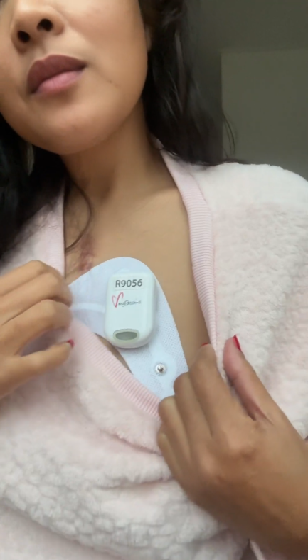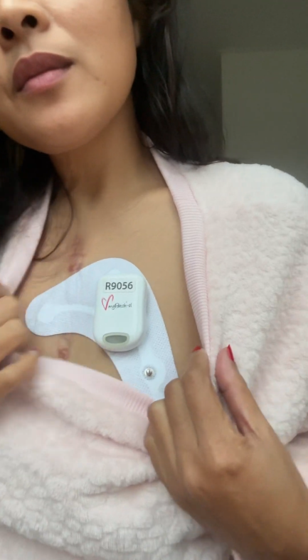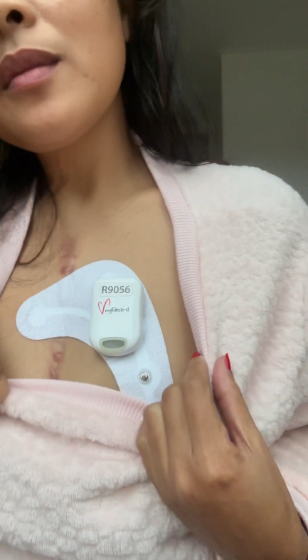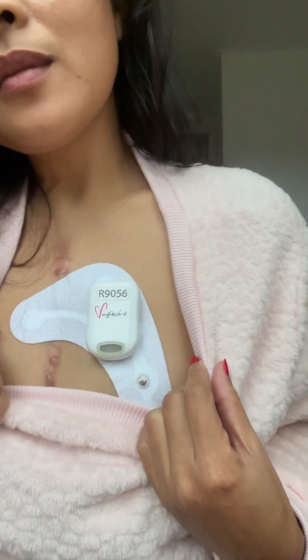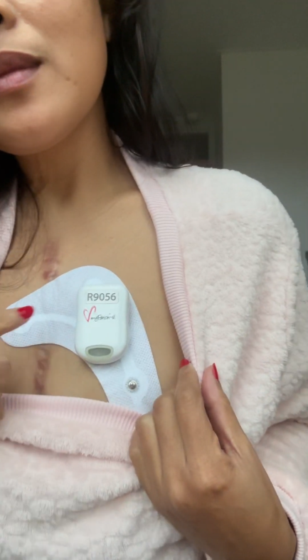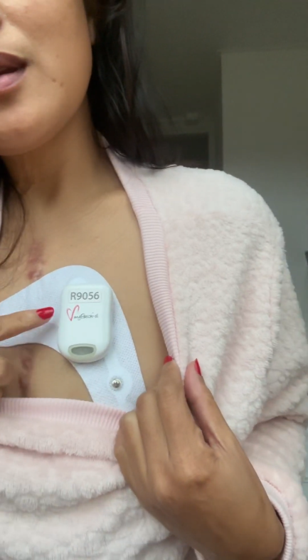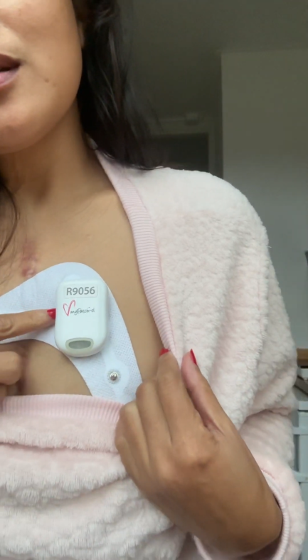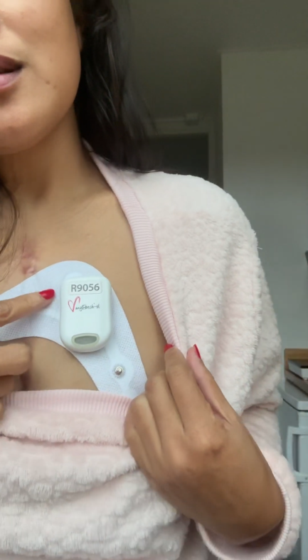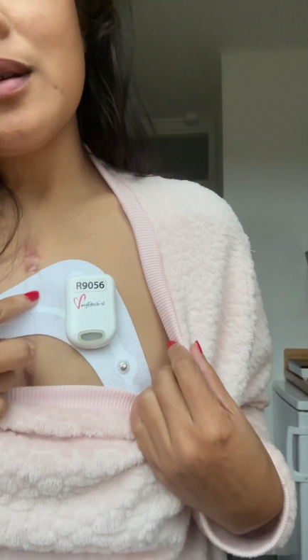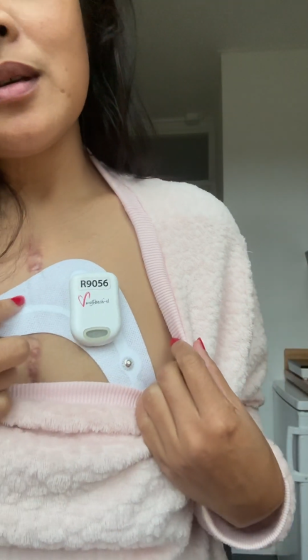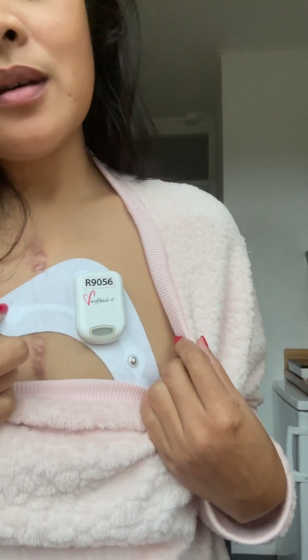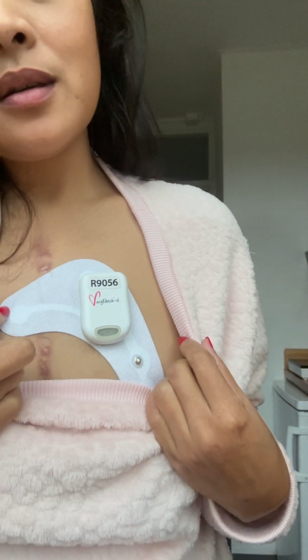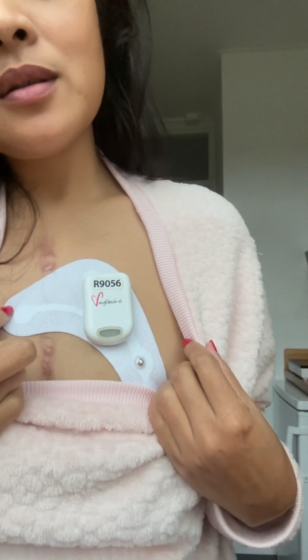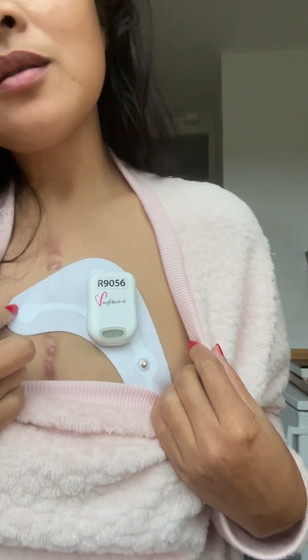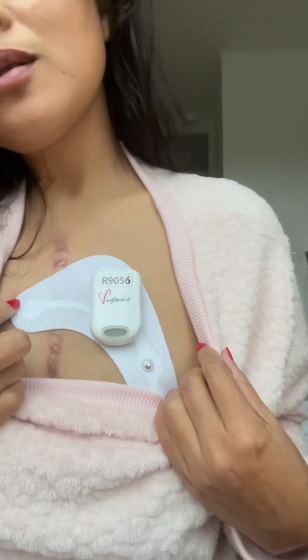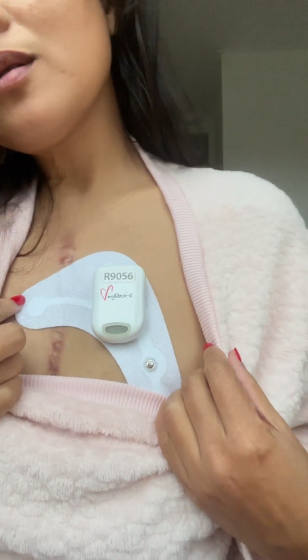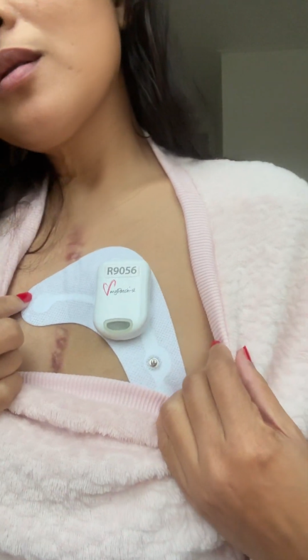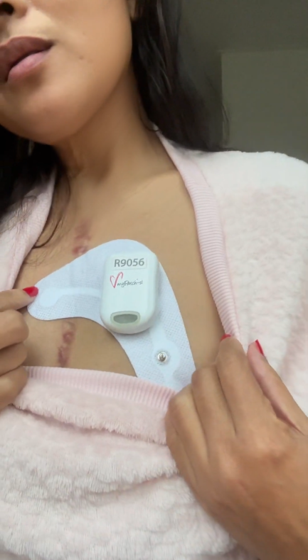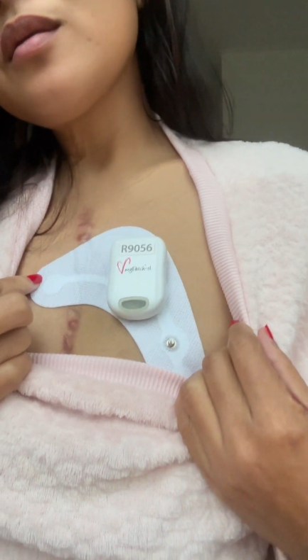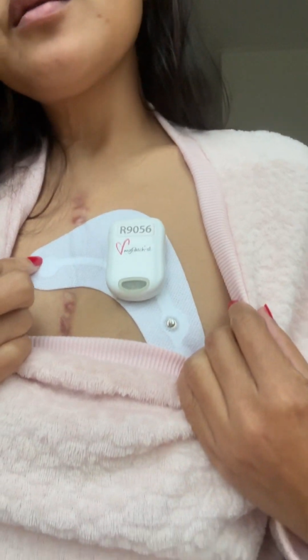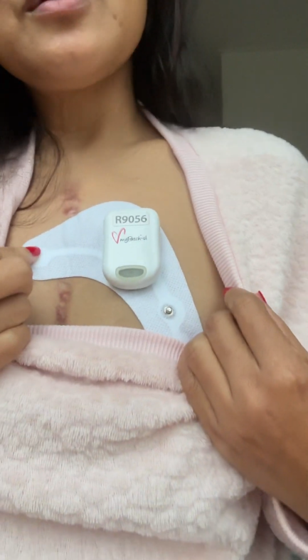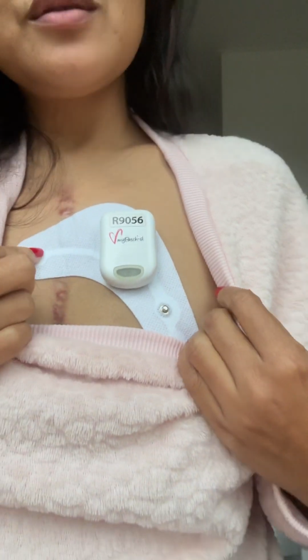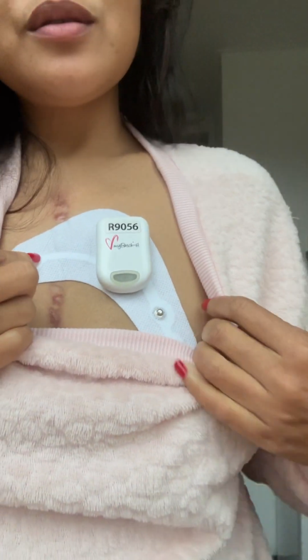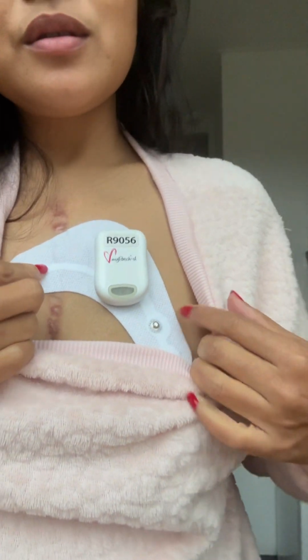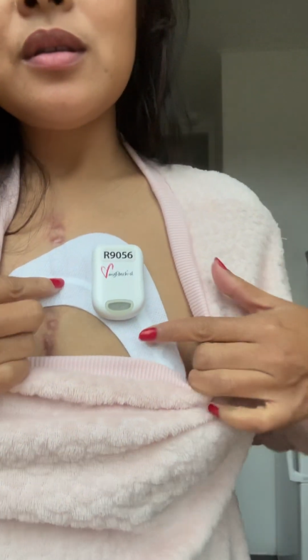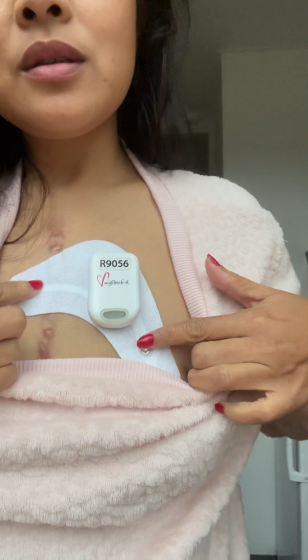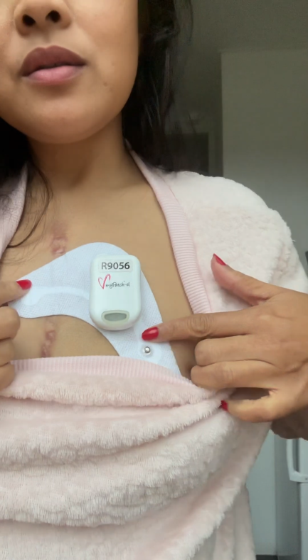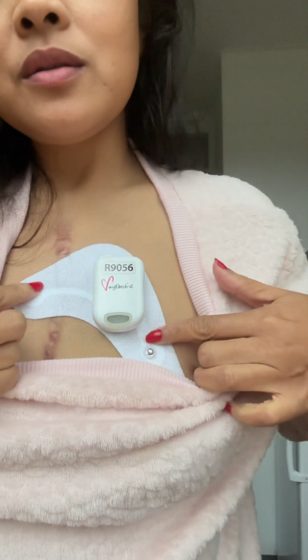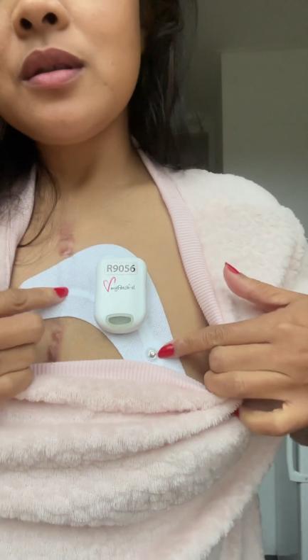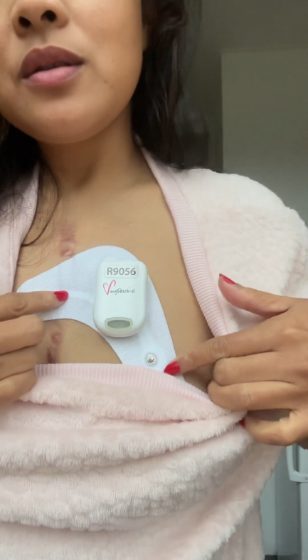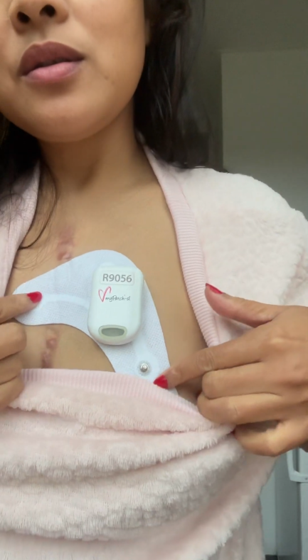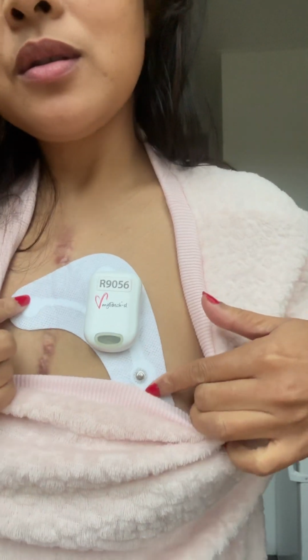Hello to all my fellow heart patients. I hope you are doing well and you are in your best health.